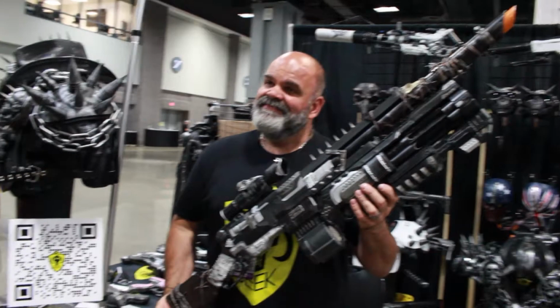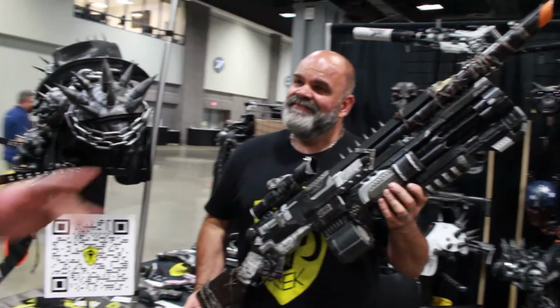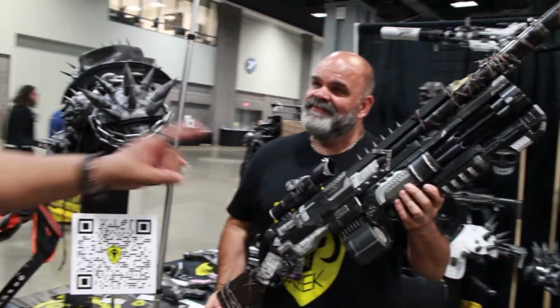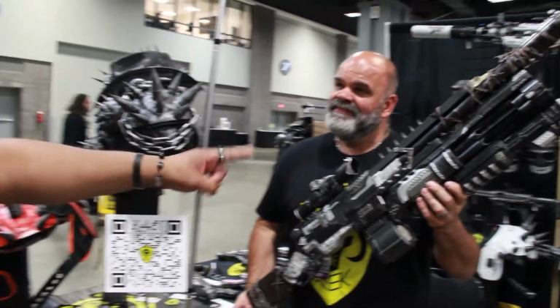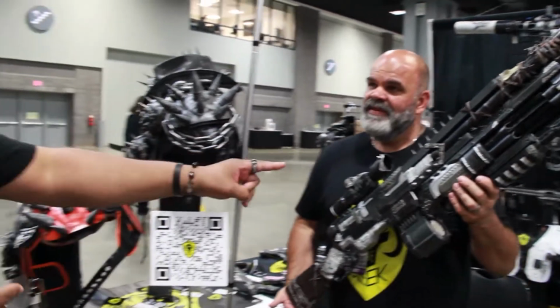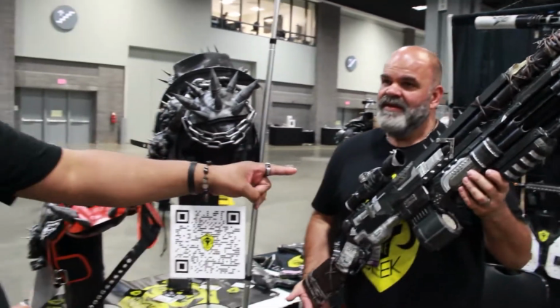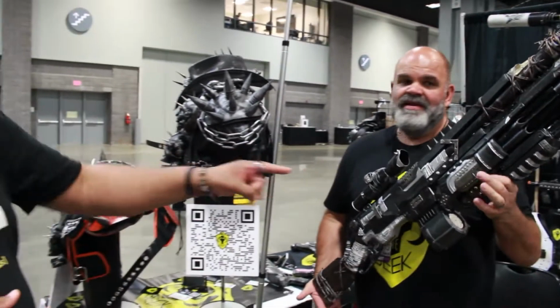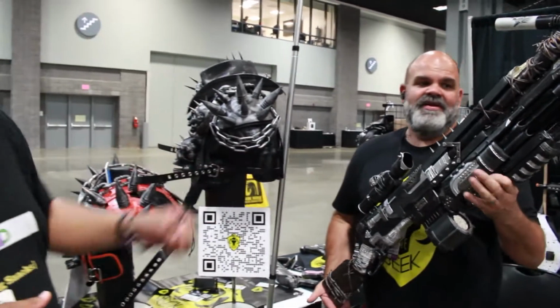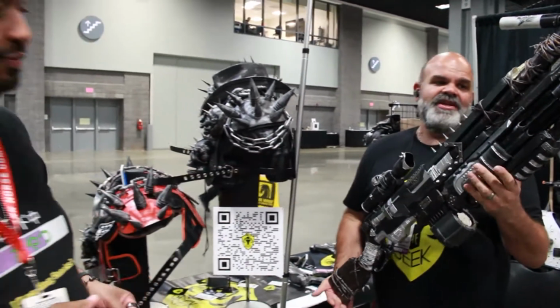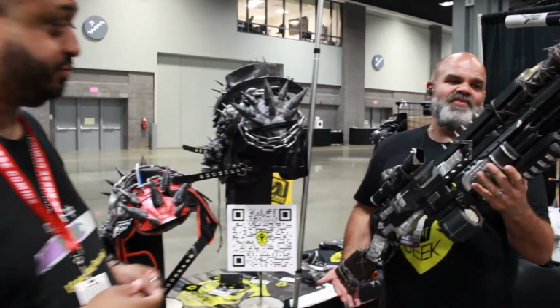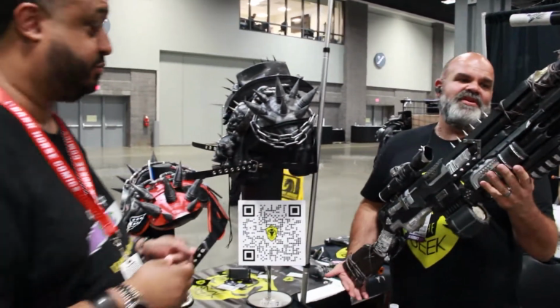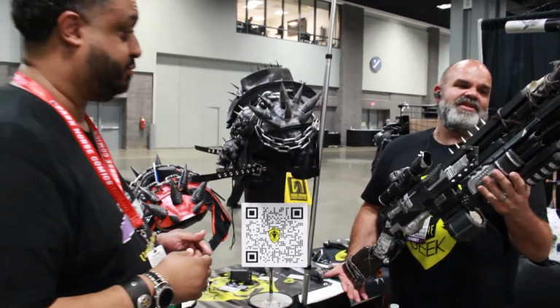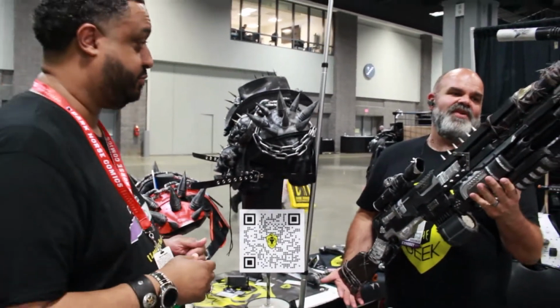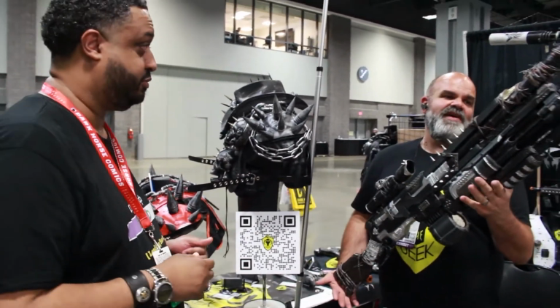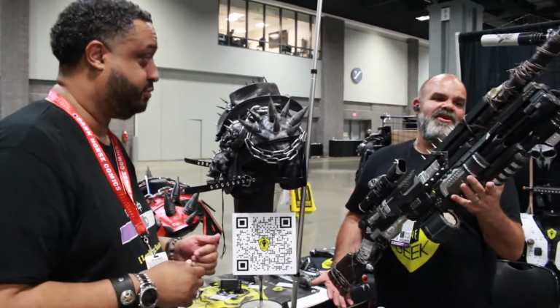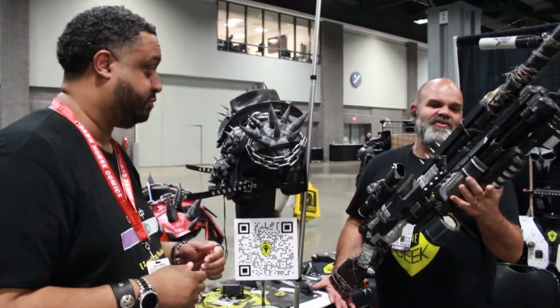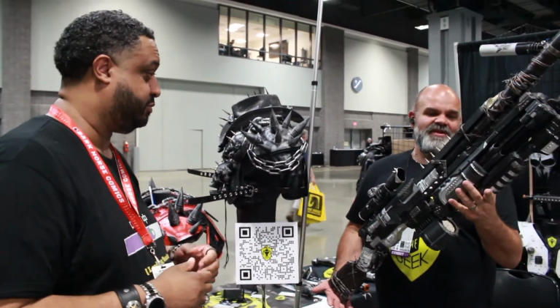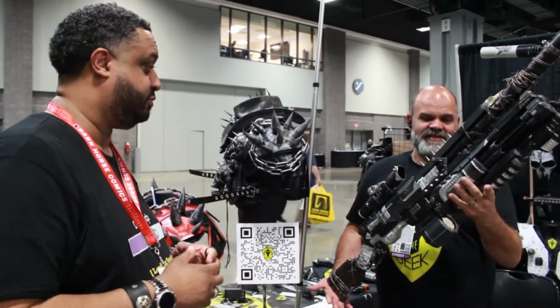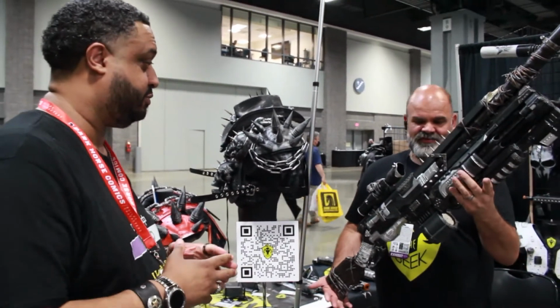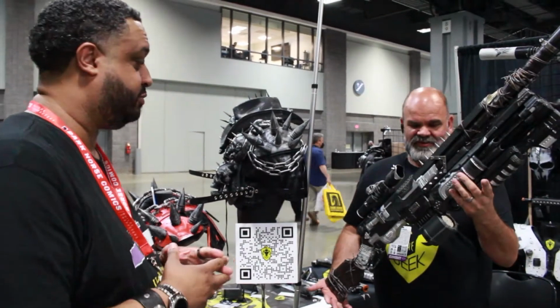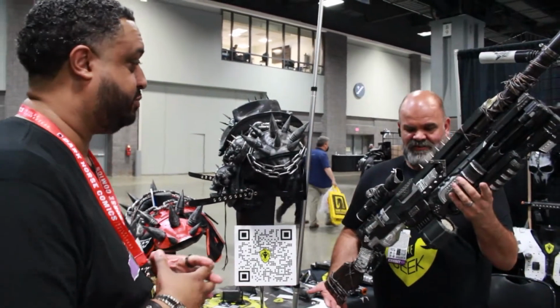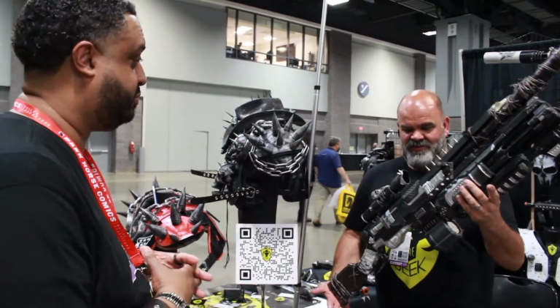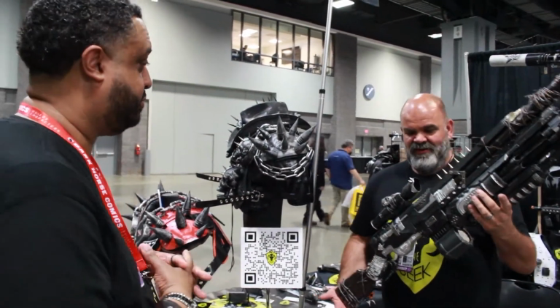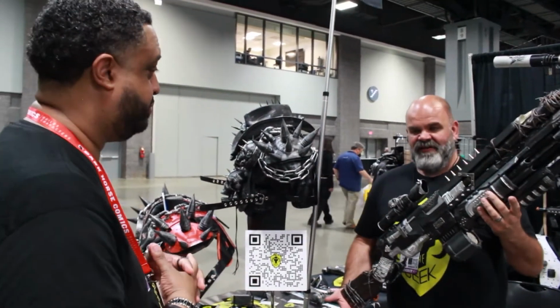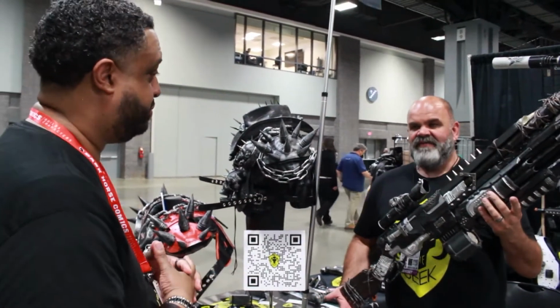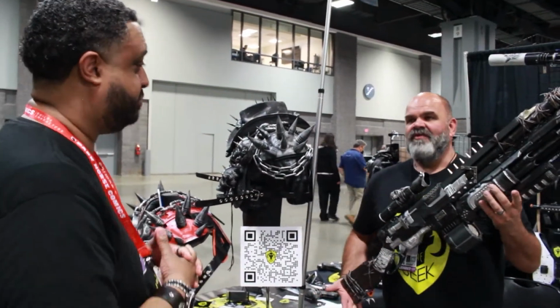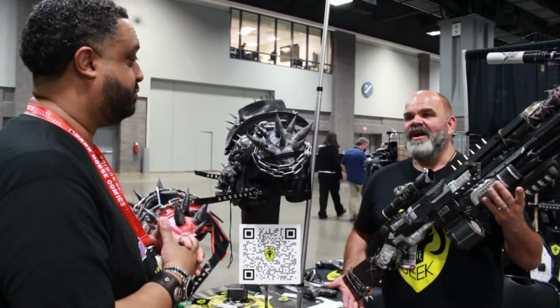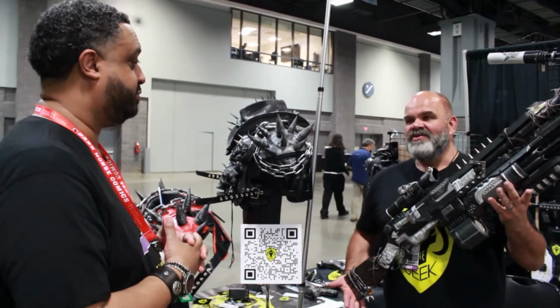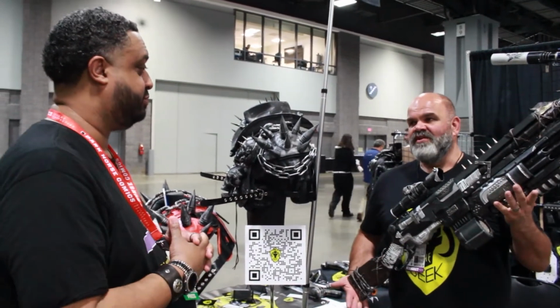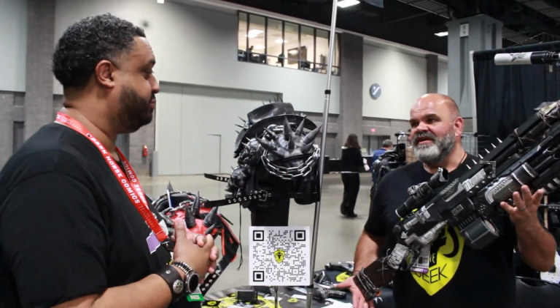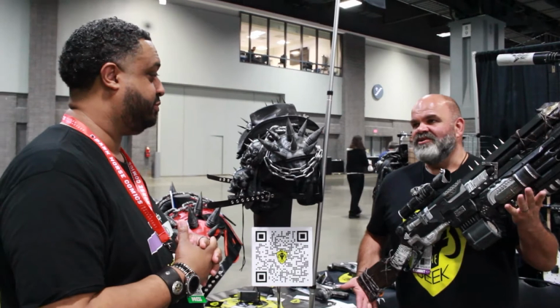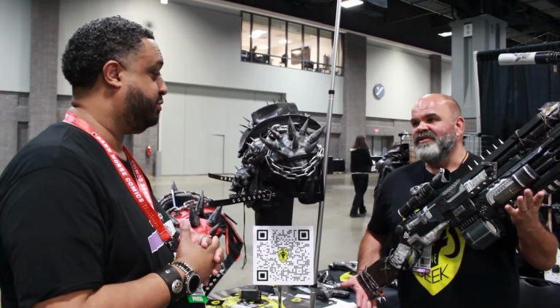How long did it take you to put this one together? This one is one of my longer ones — it took about 35 to 40 hours of work.